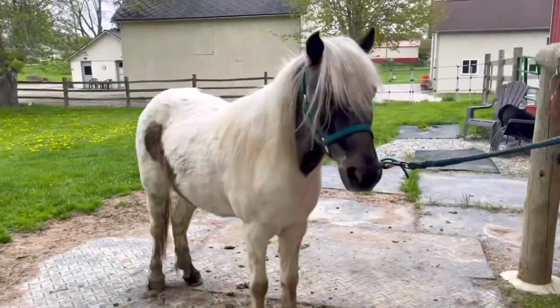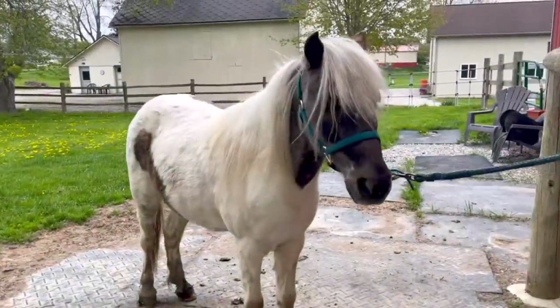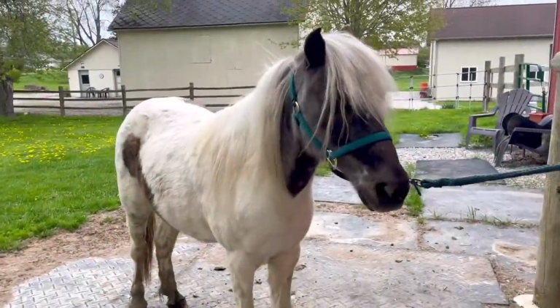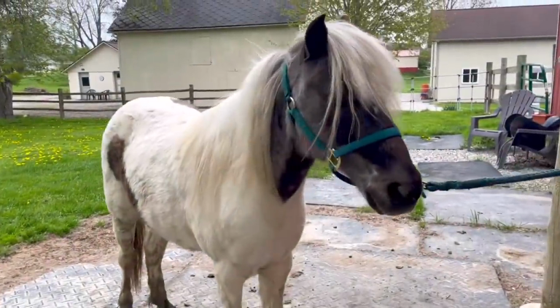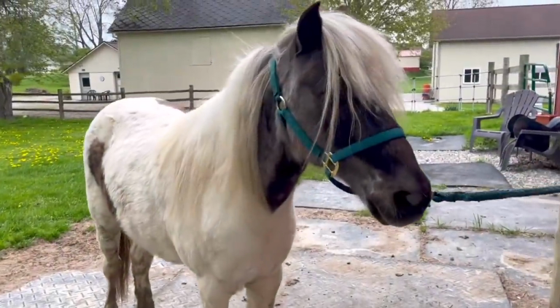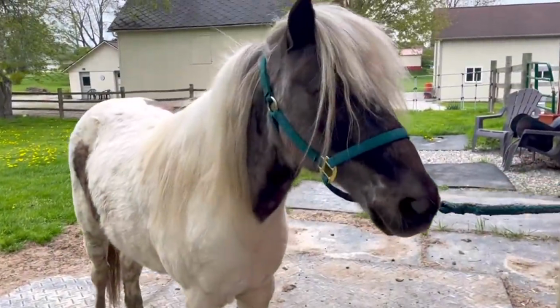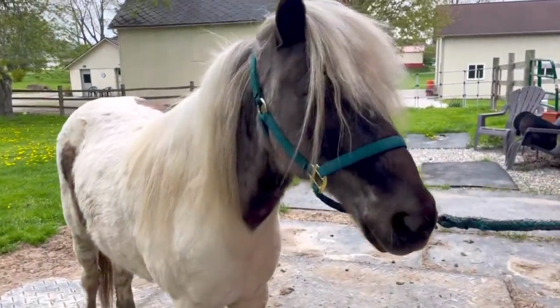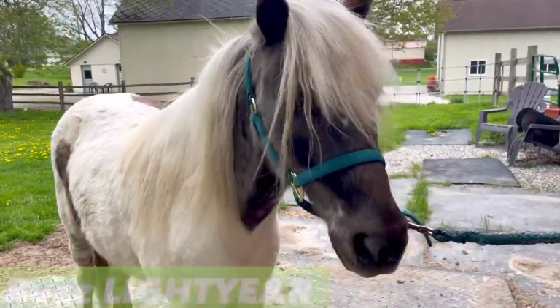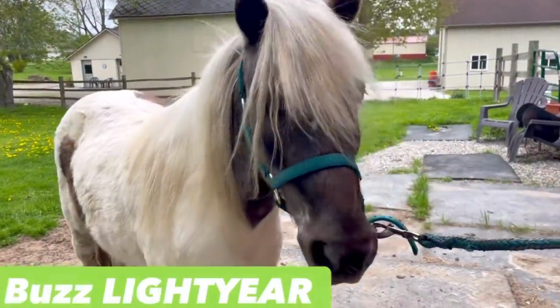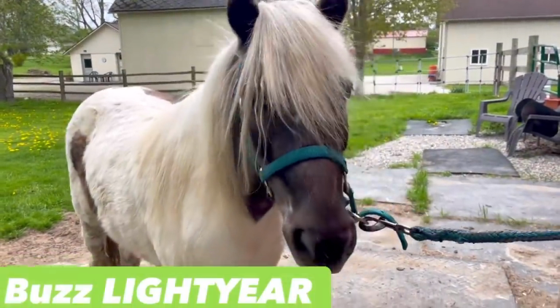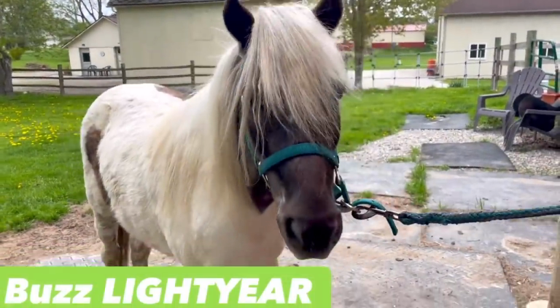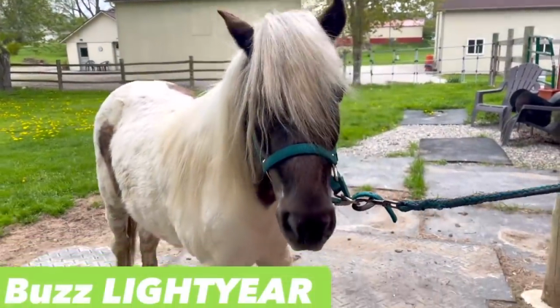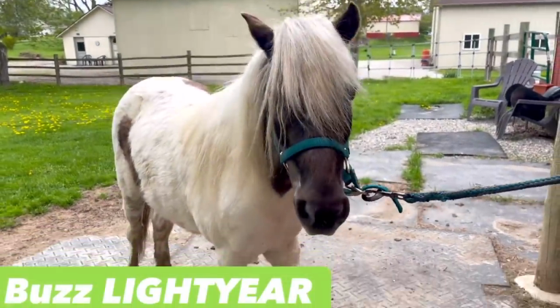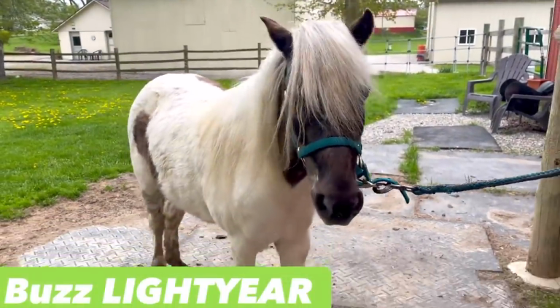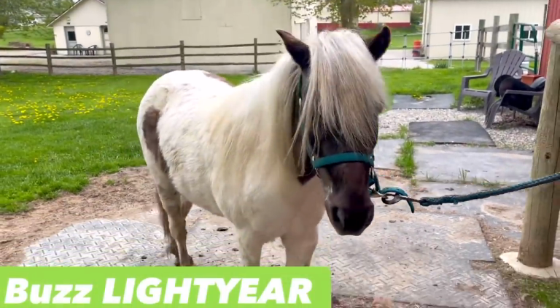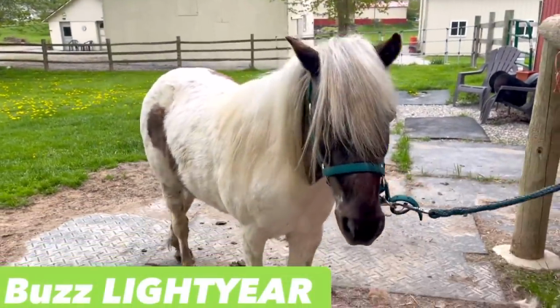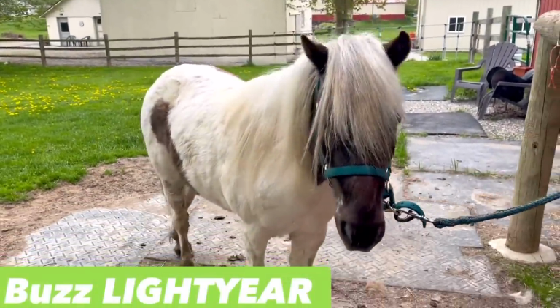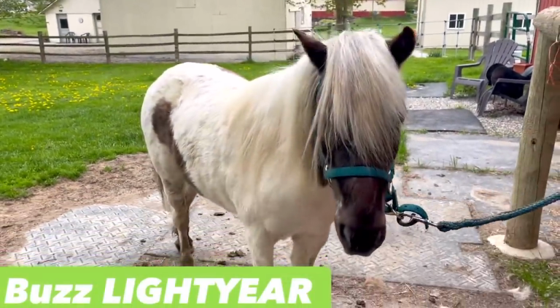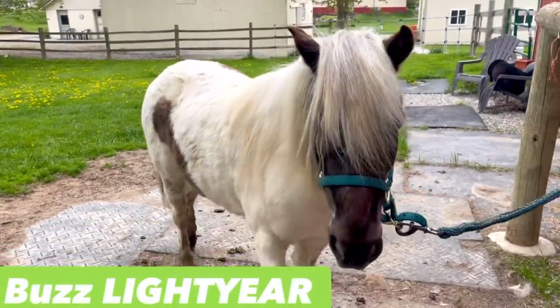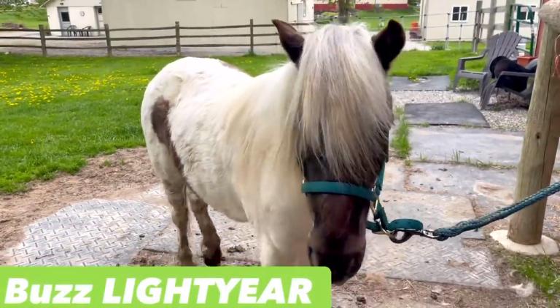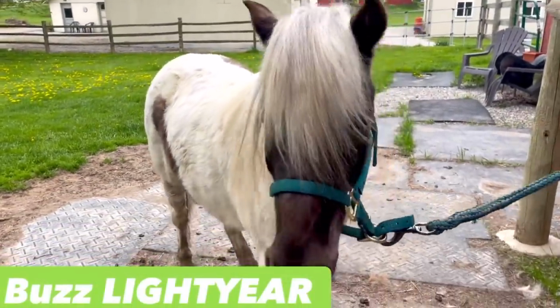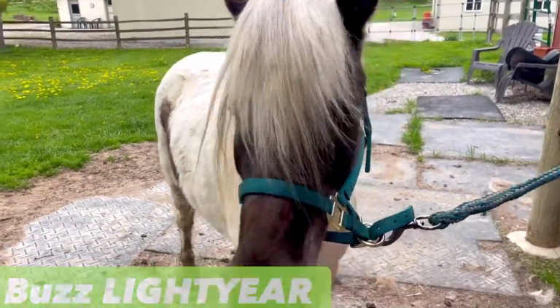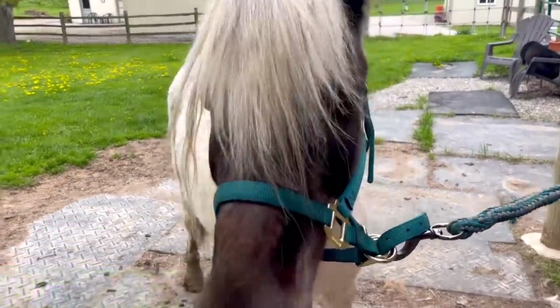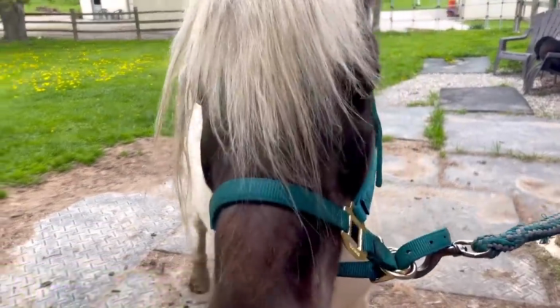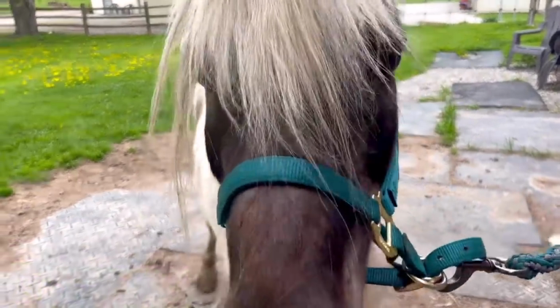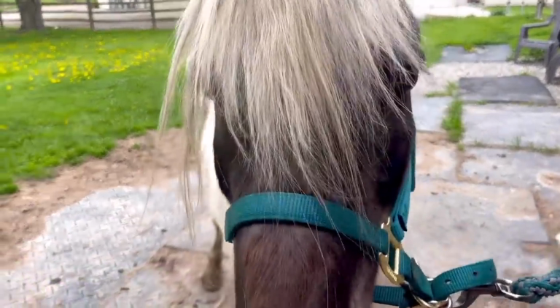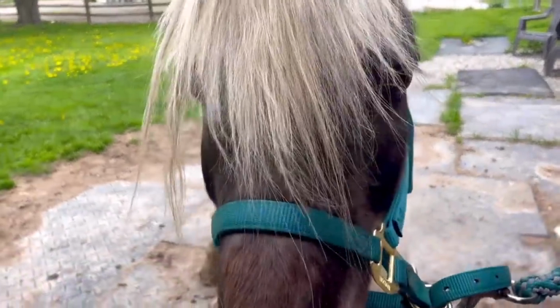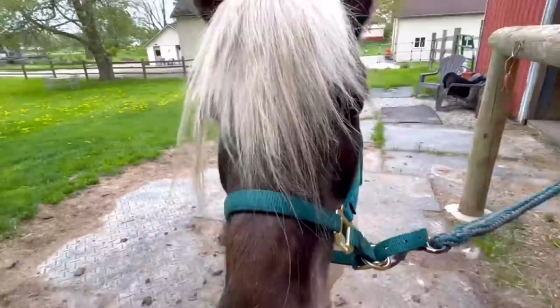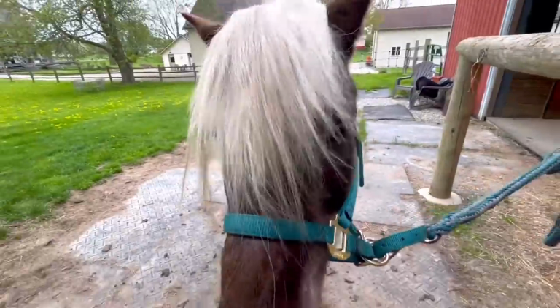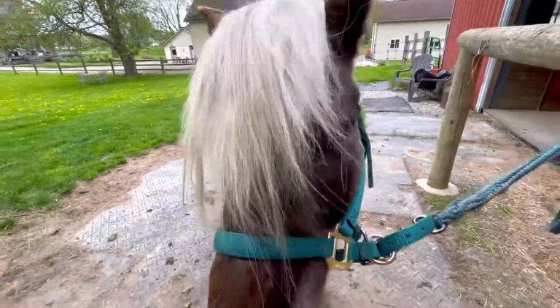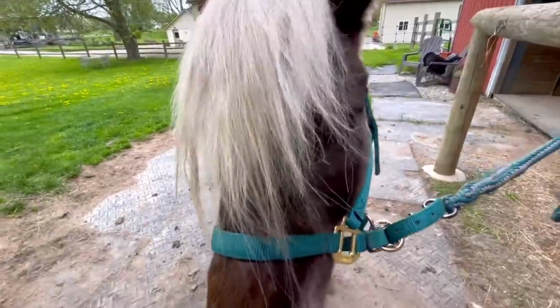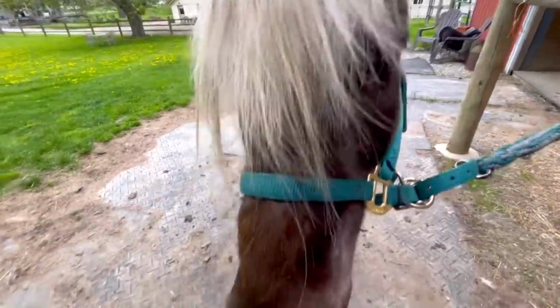This is Buzz — my cute little pony — and we are going to do some groundwork today.